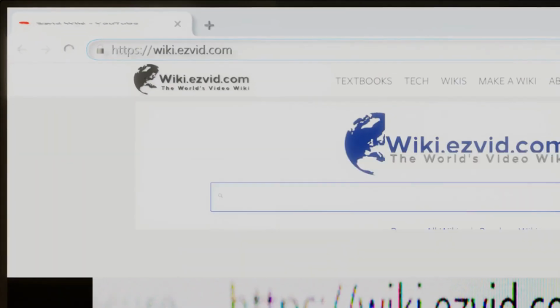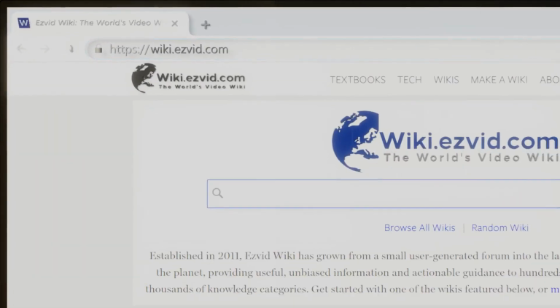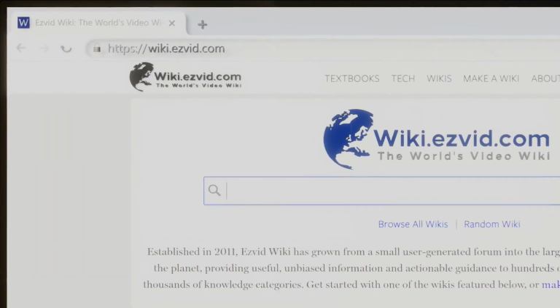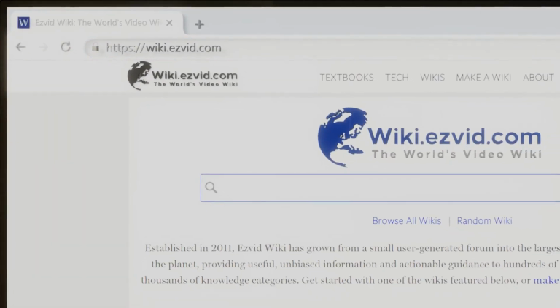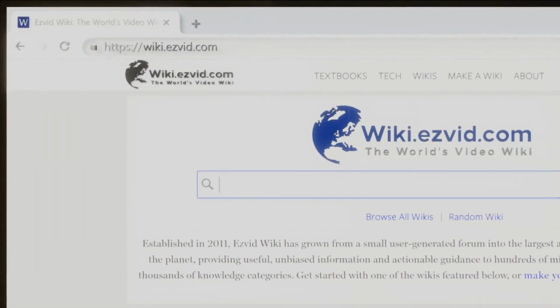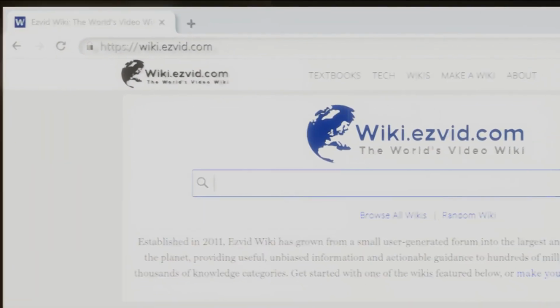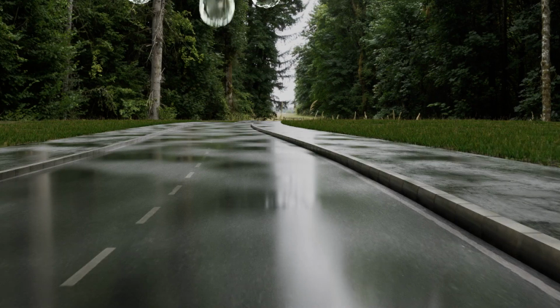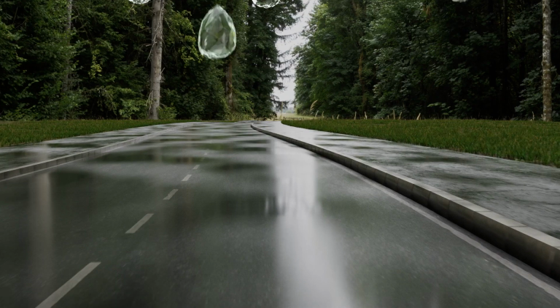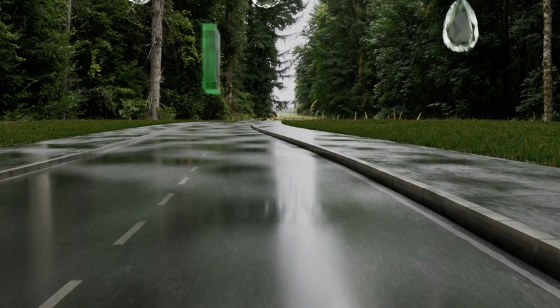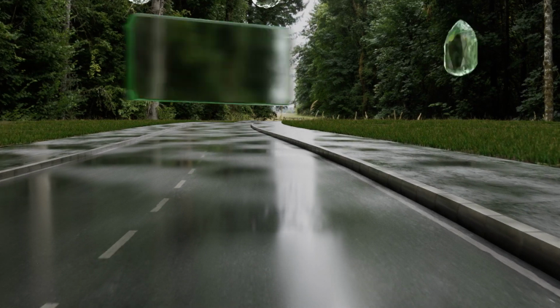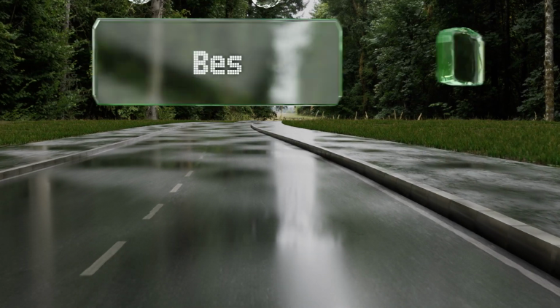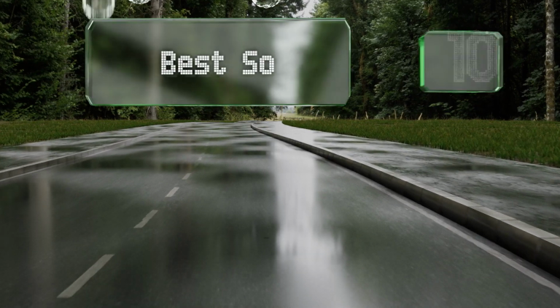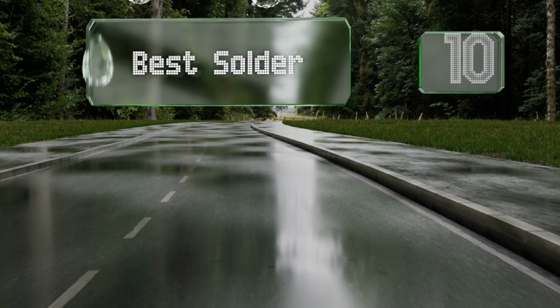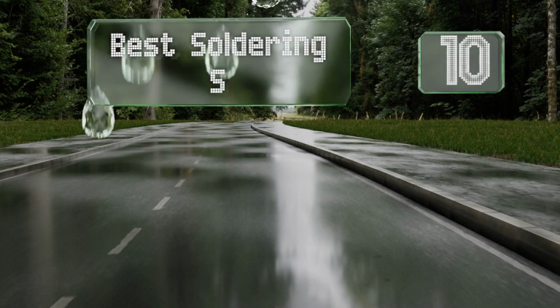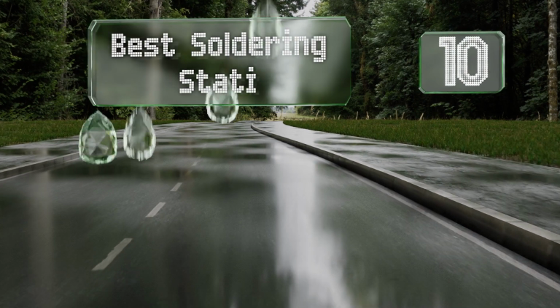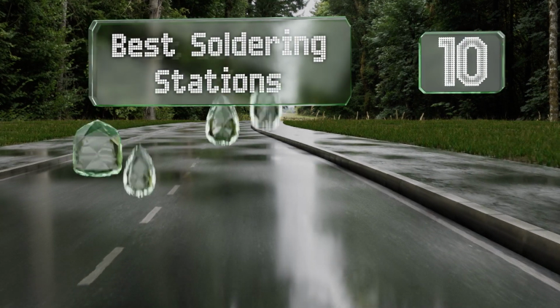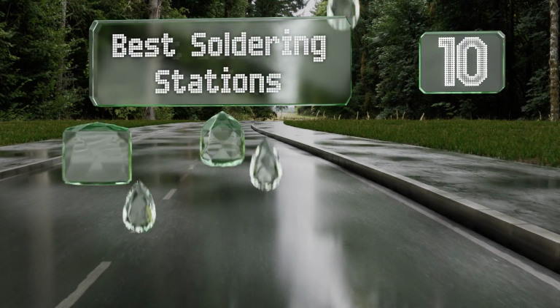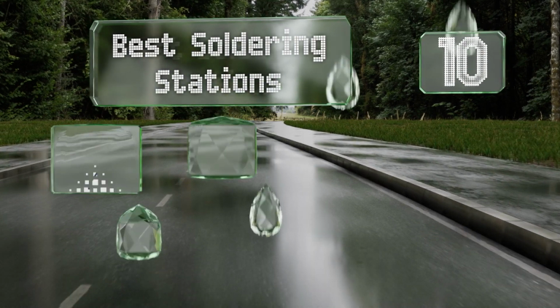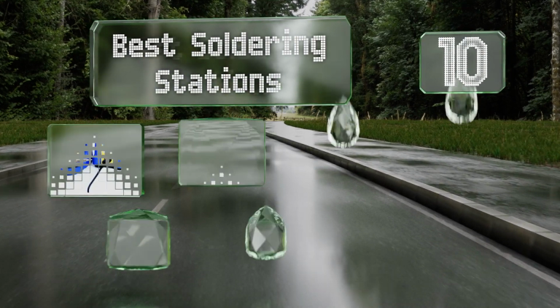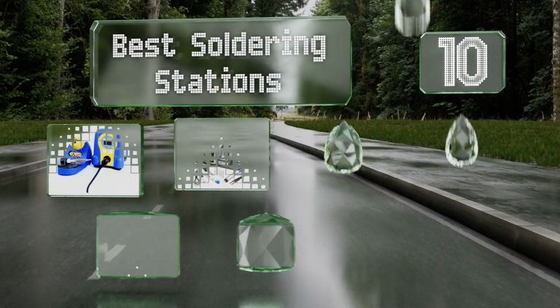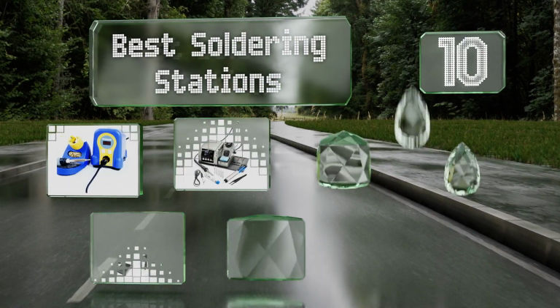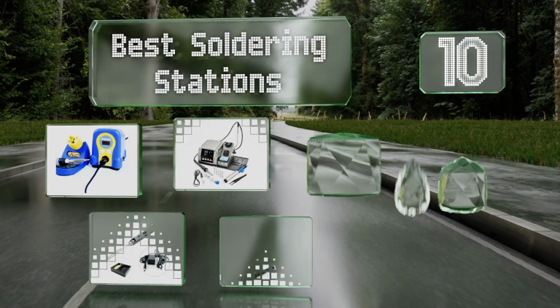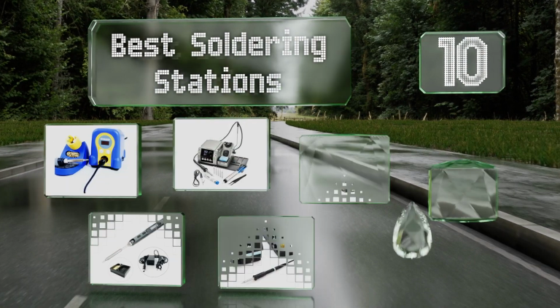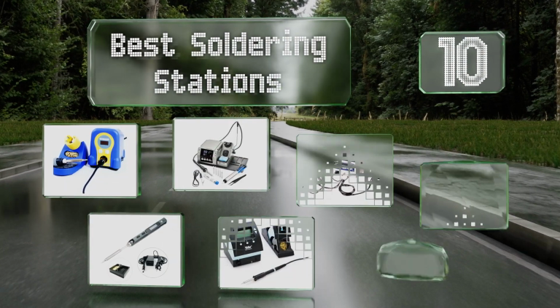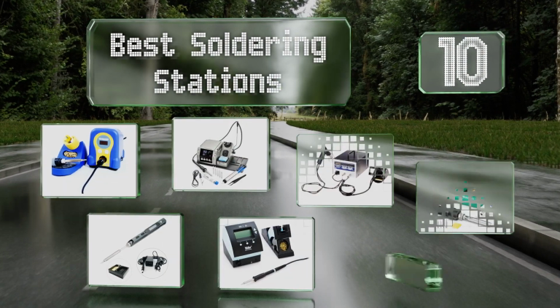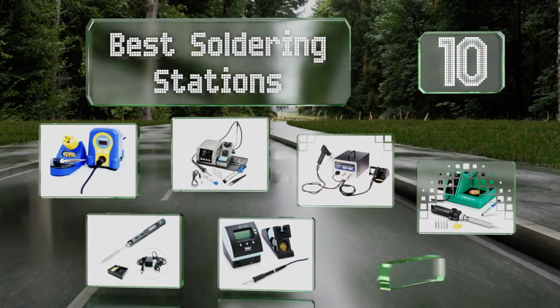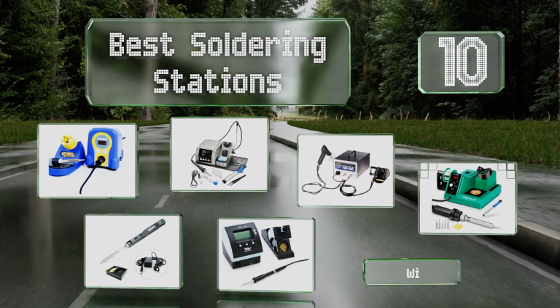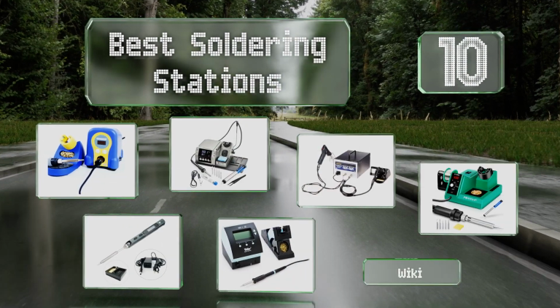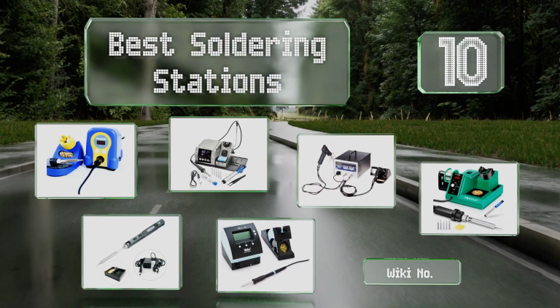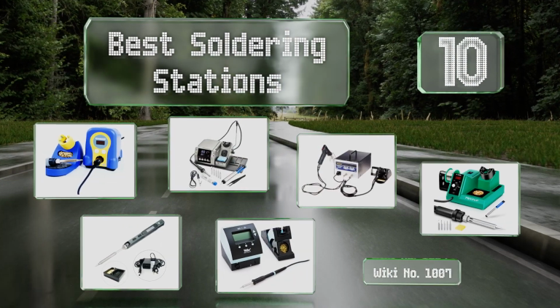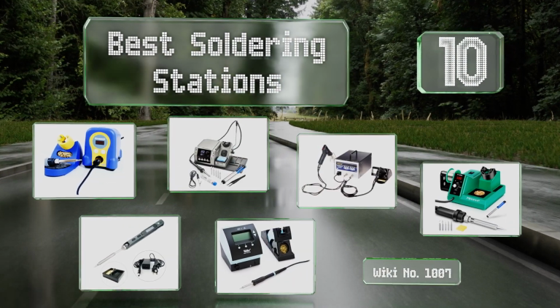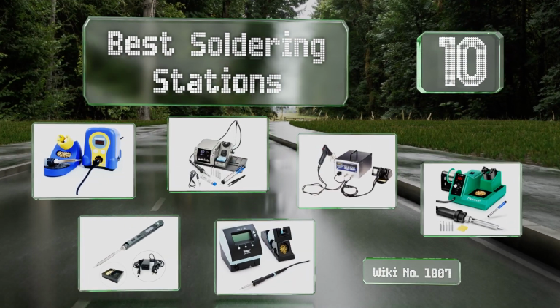EasyVid presents the 10 best soldering stations. Let's get started with the list.